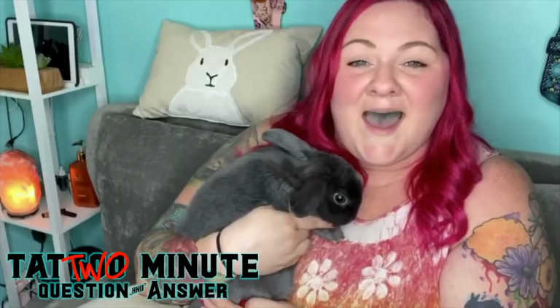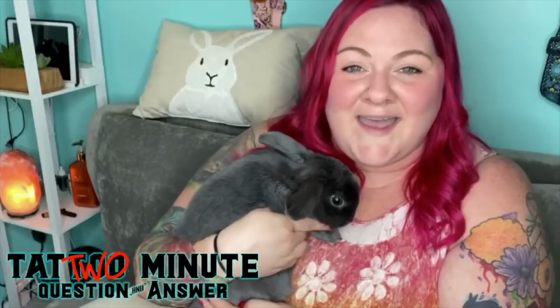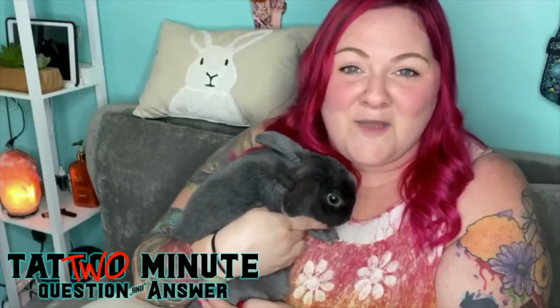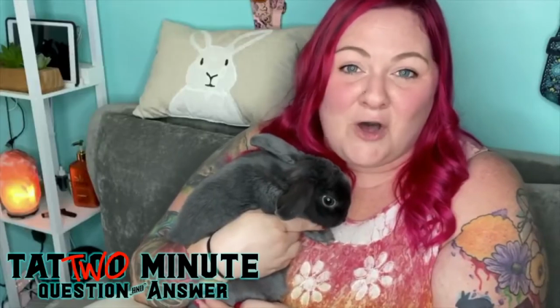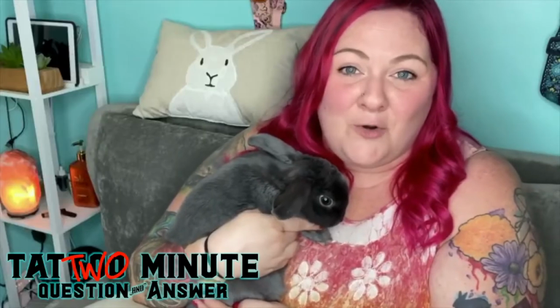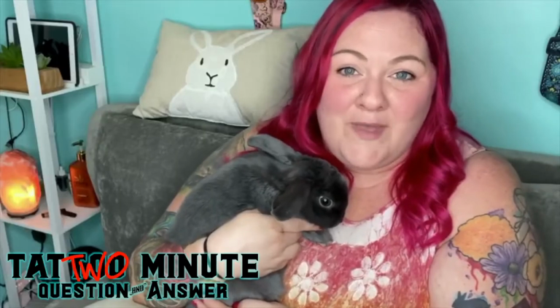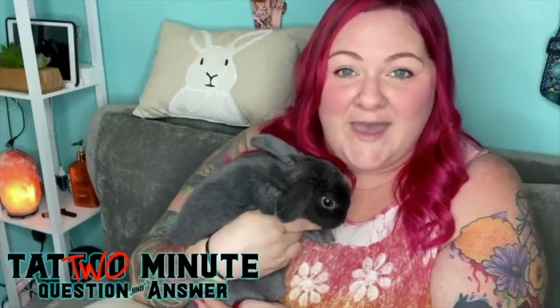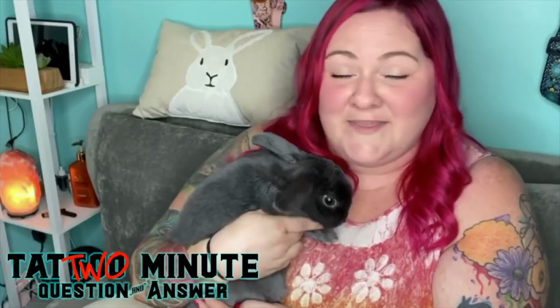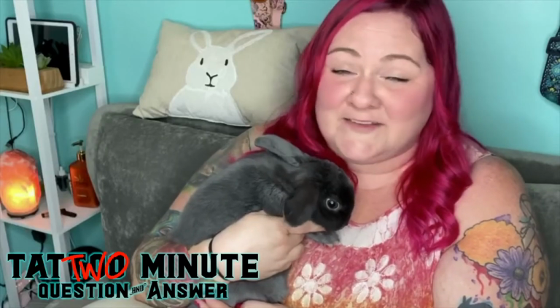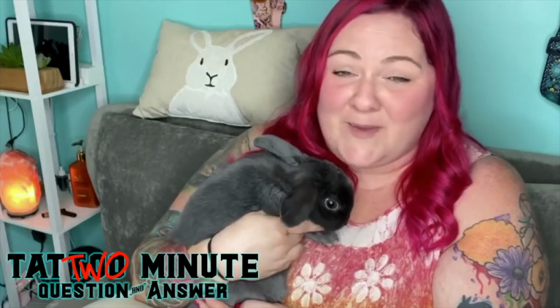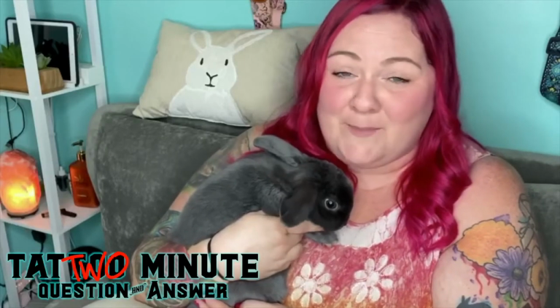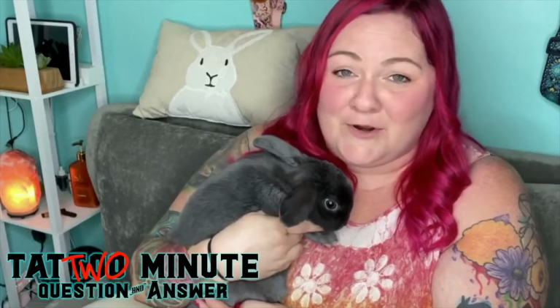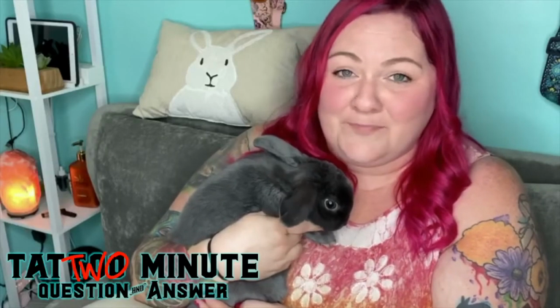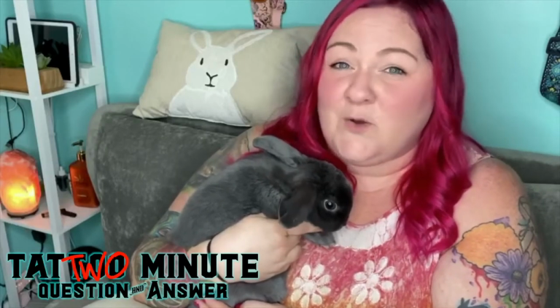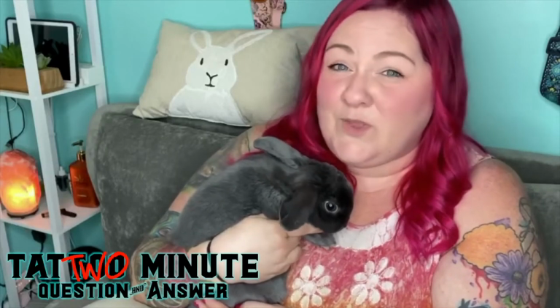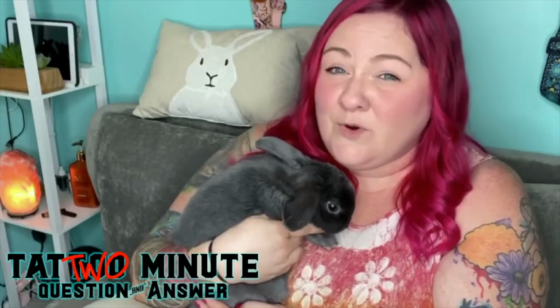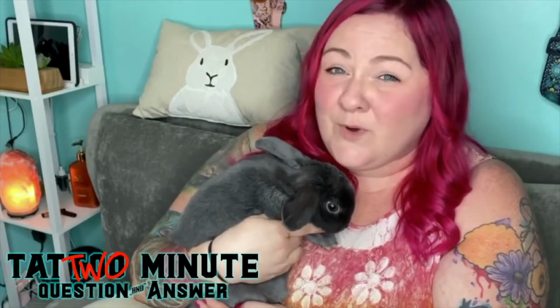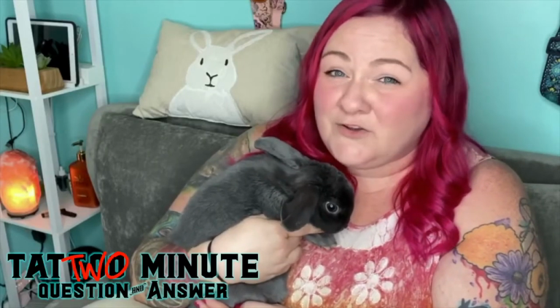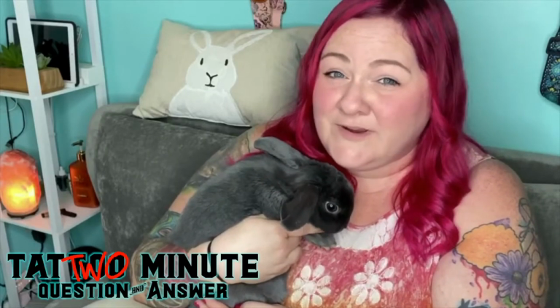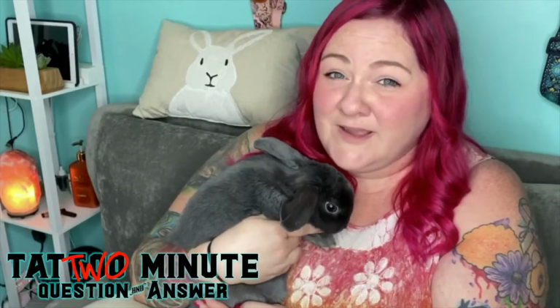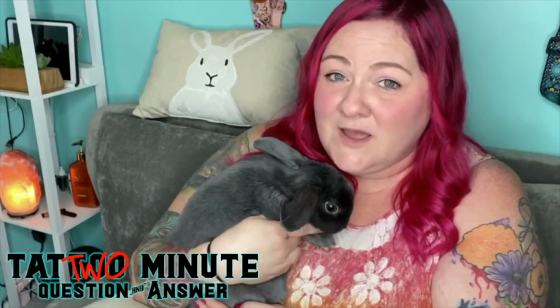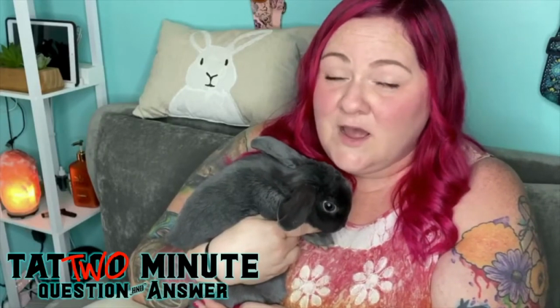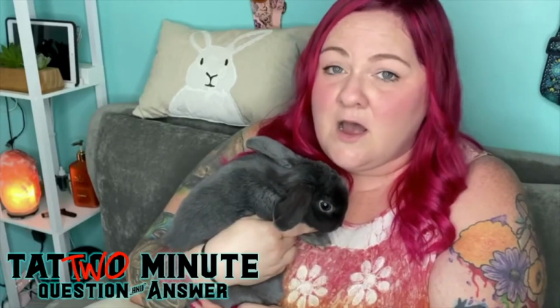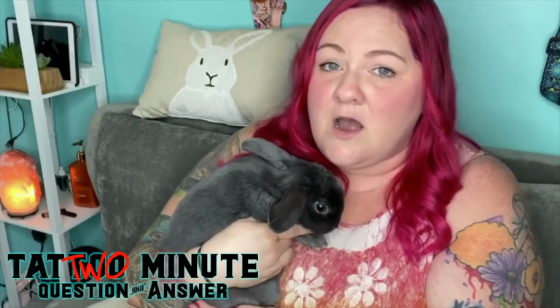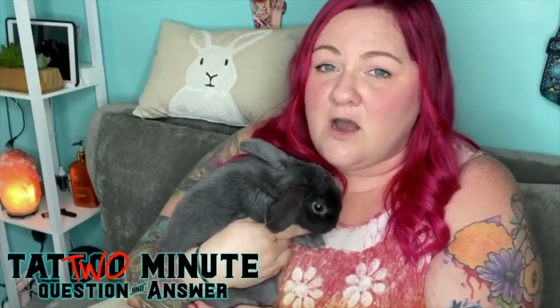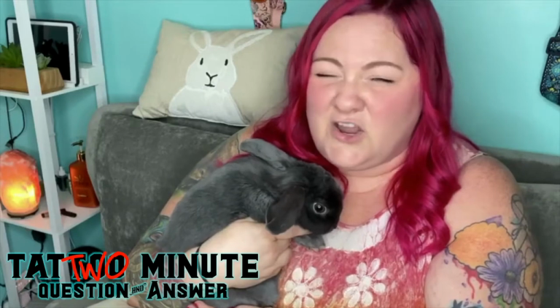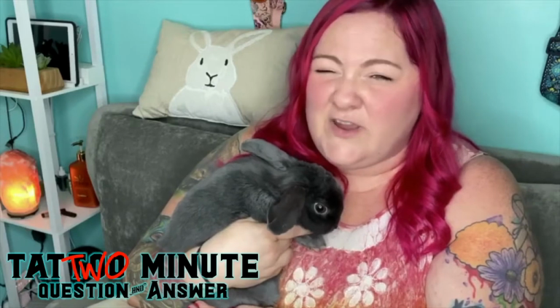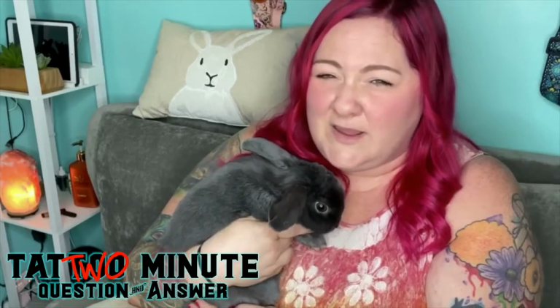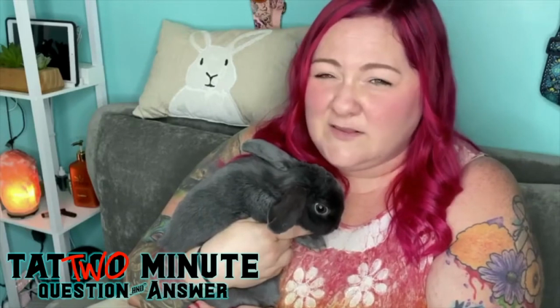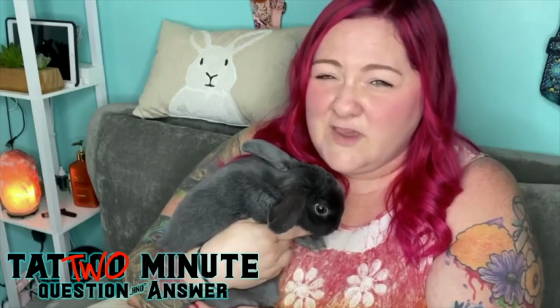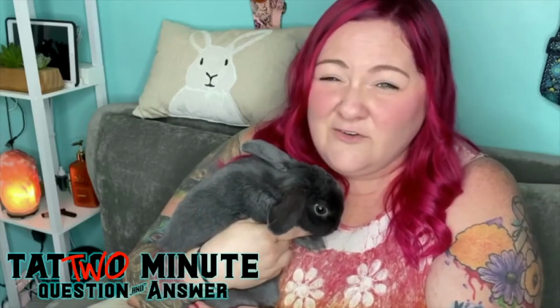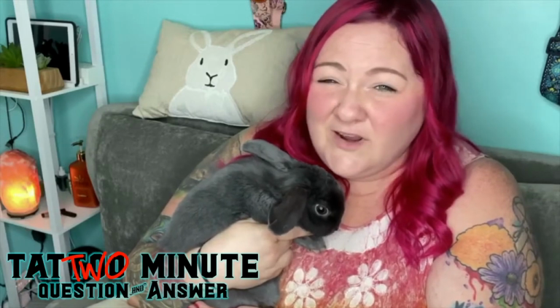Hi, I'm Hope, and this is Pepper, and we were wondering: are your inks vegan-friendly?